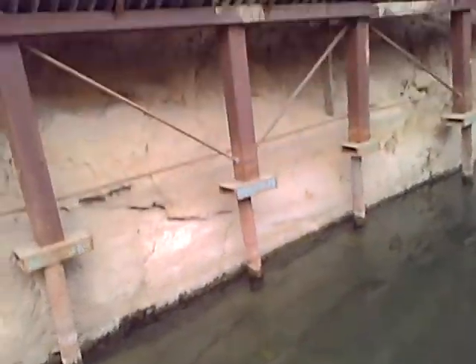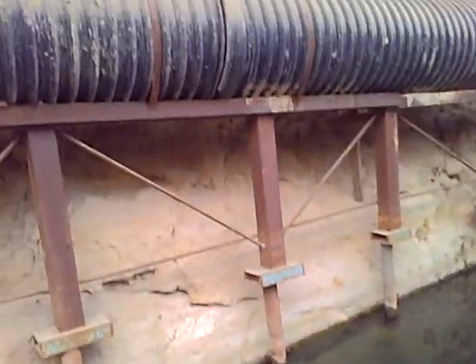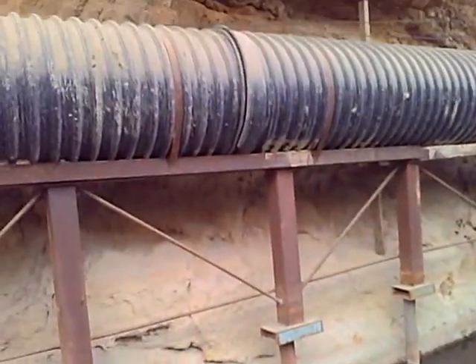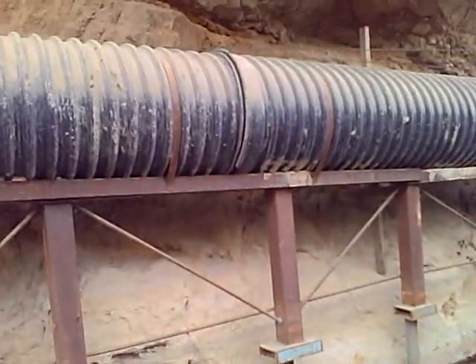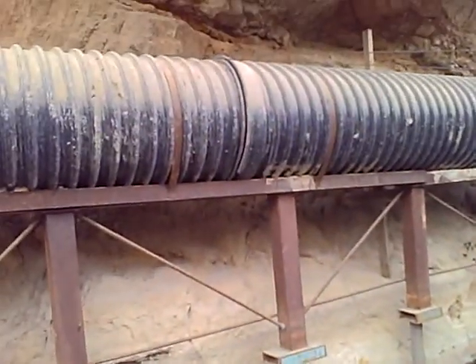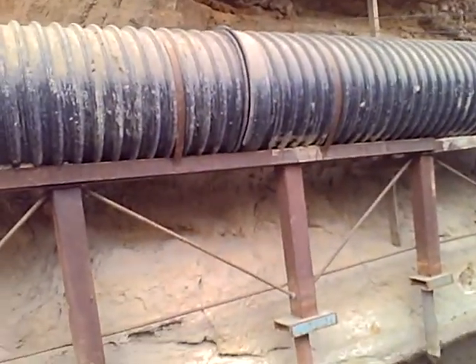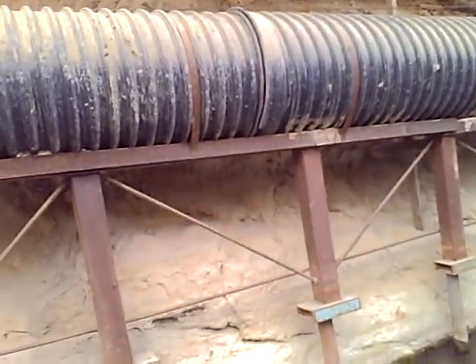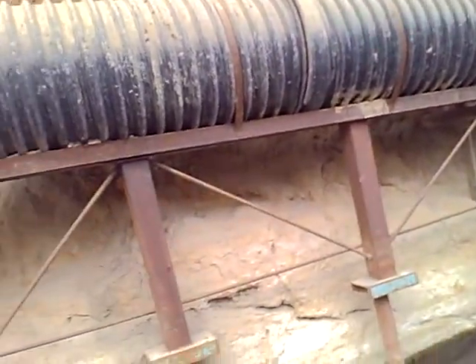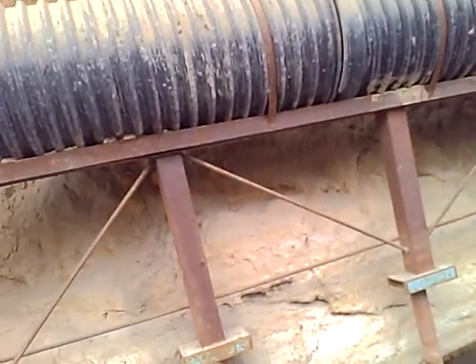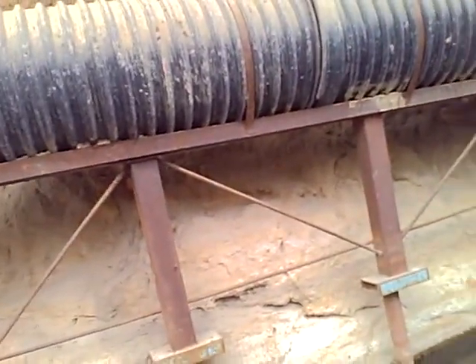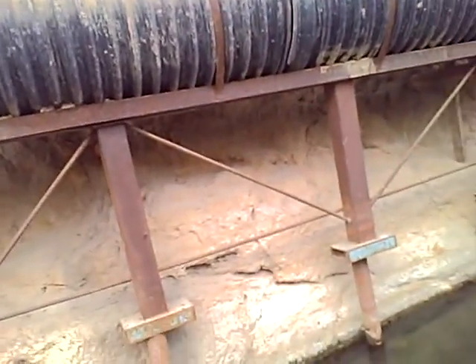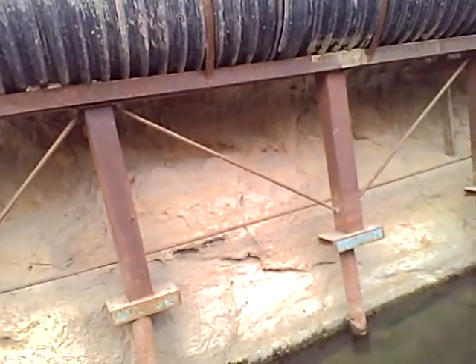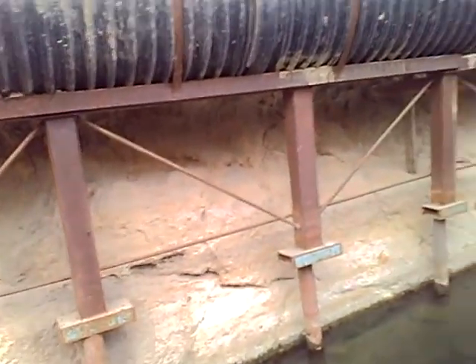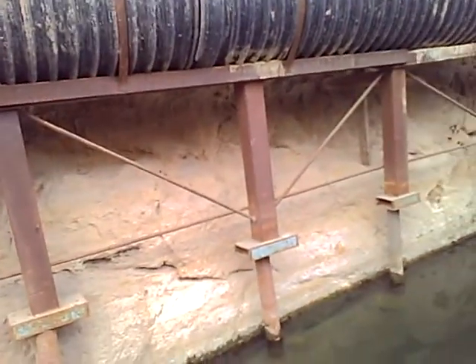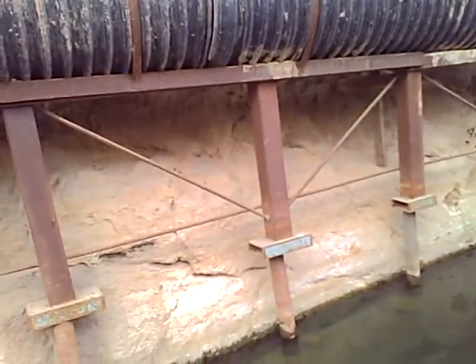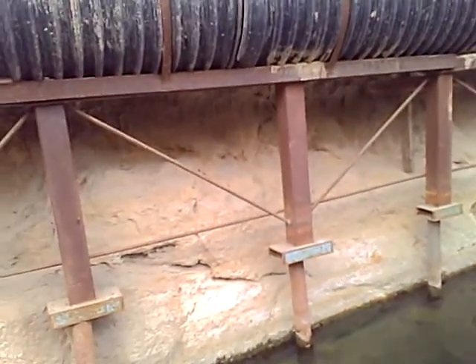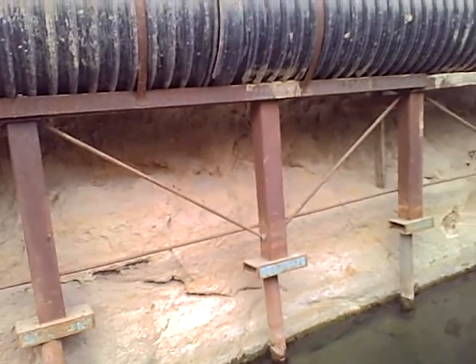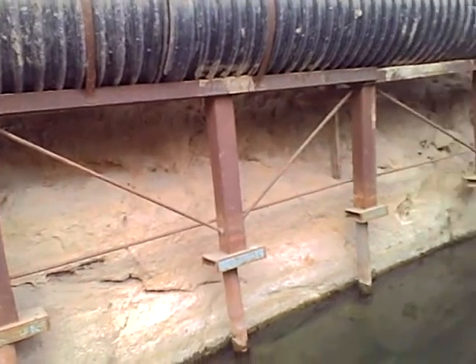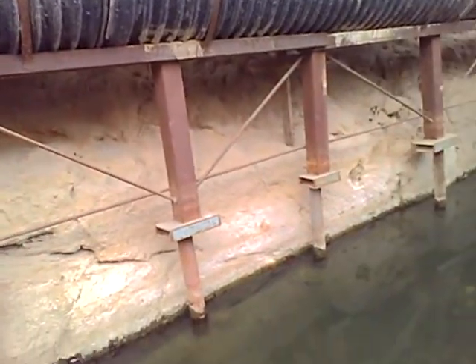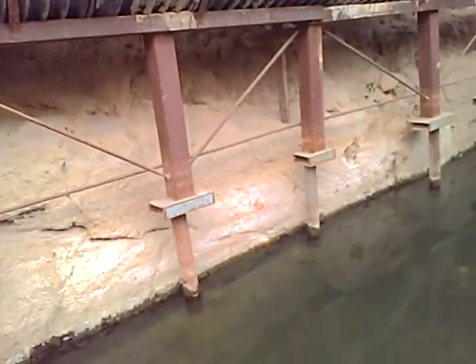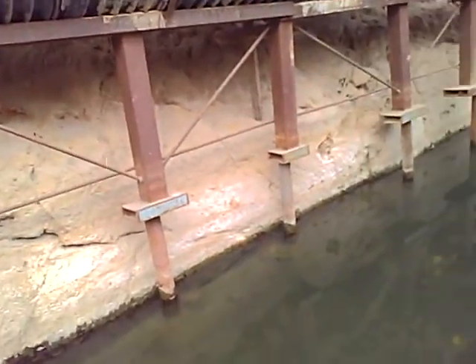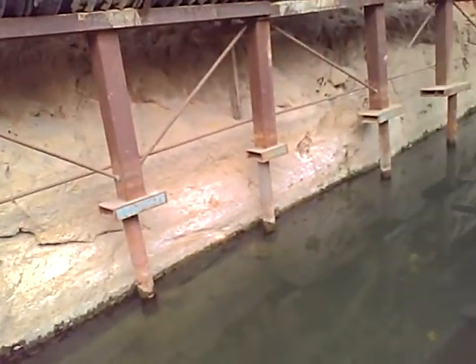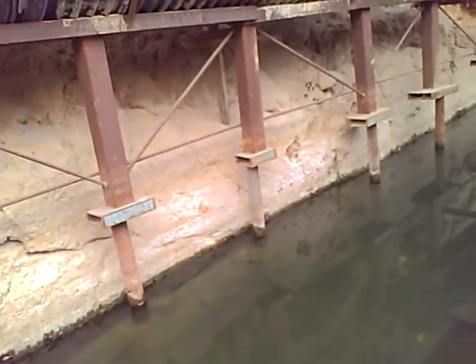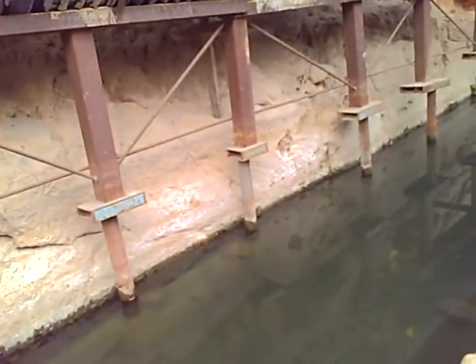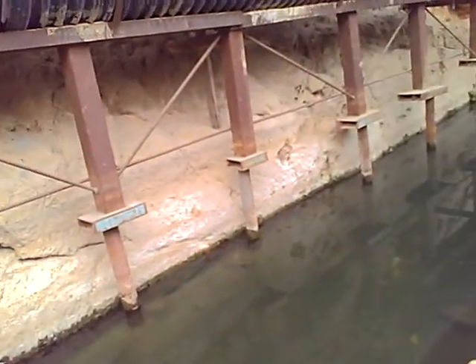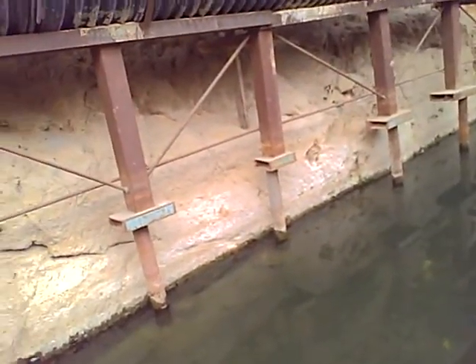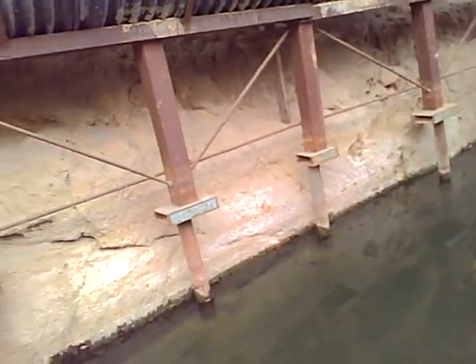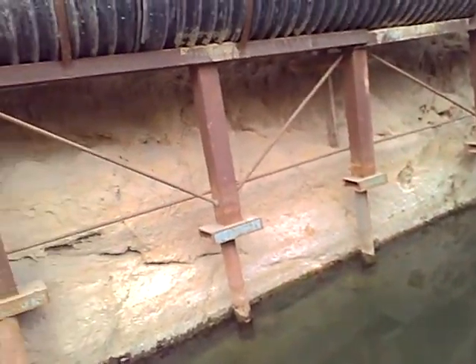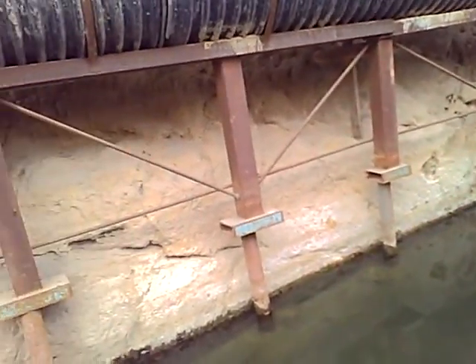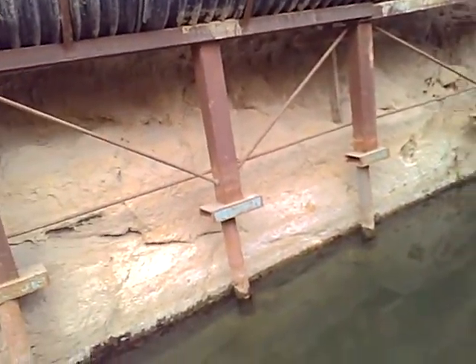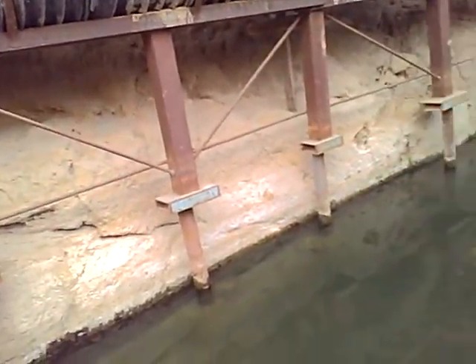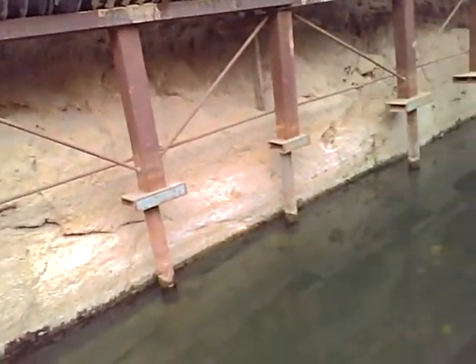That's an open sewage pipe. They're going to change it in about a year because it smells kind of yucky around here.